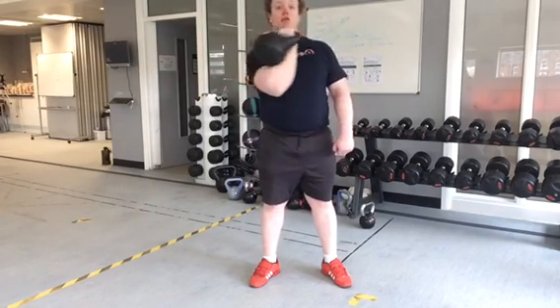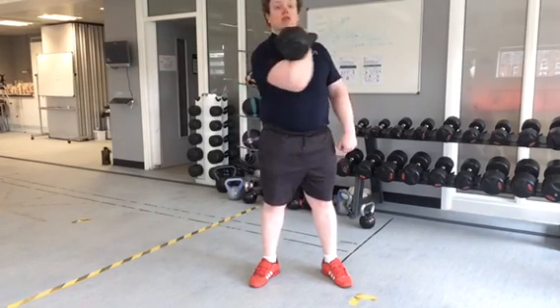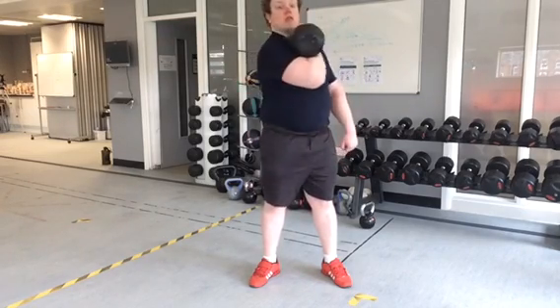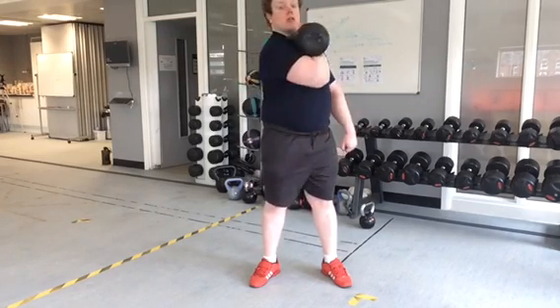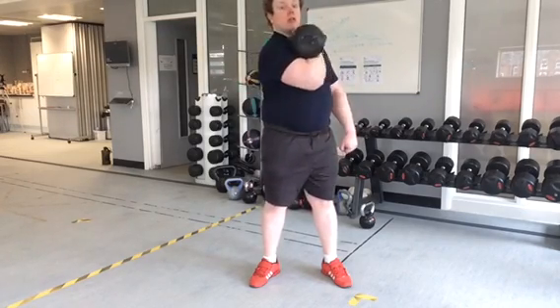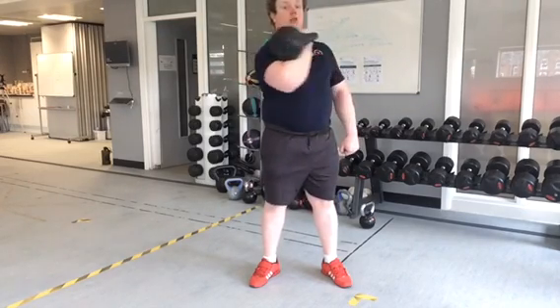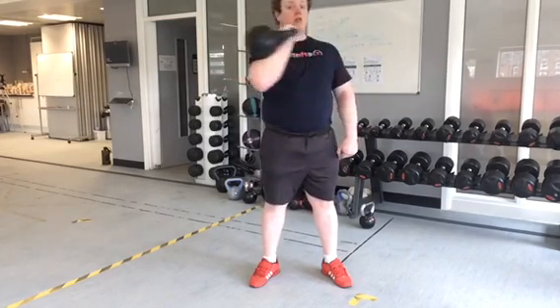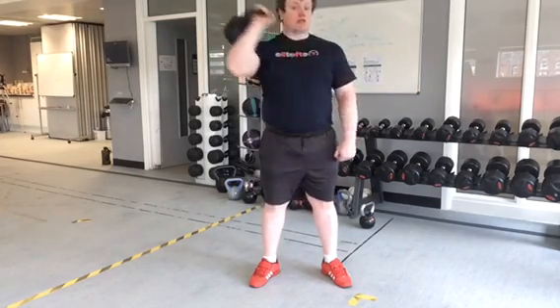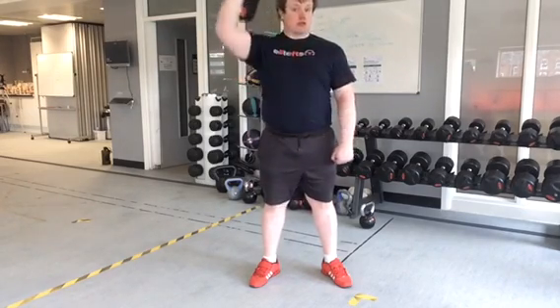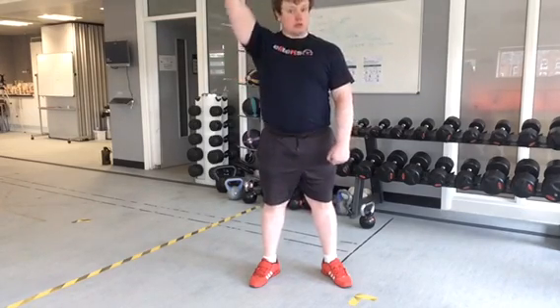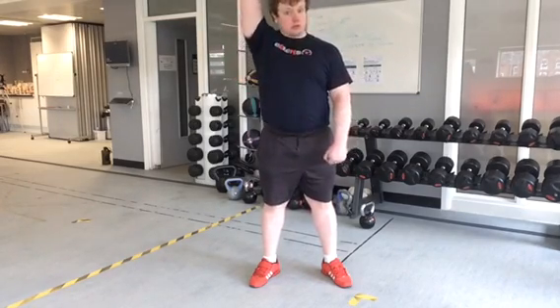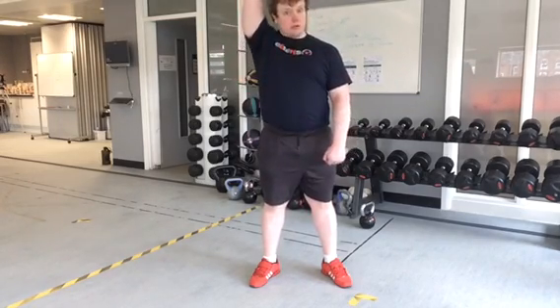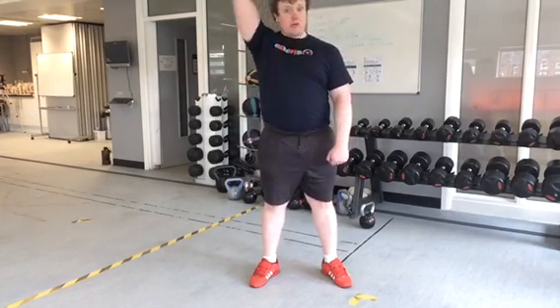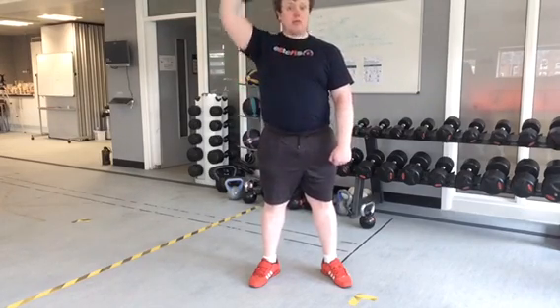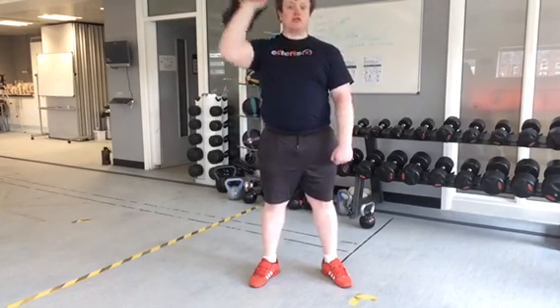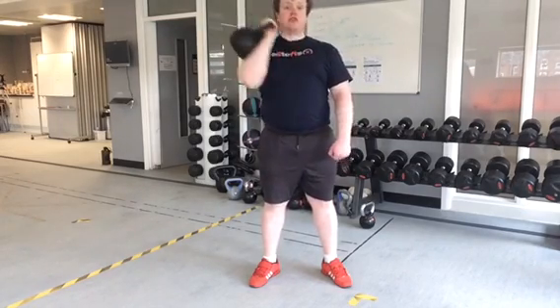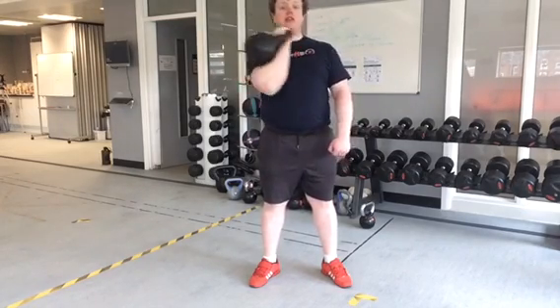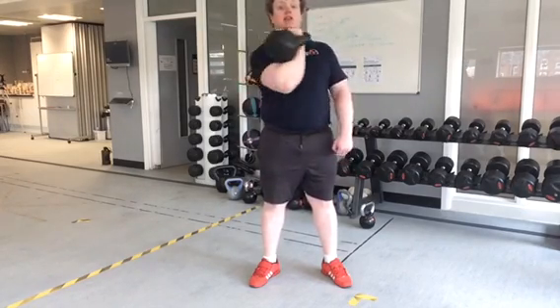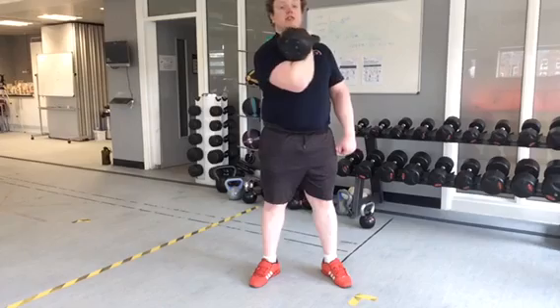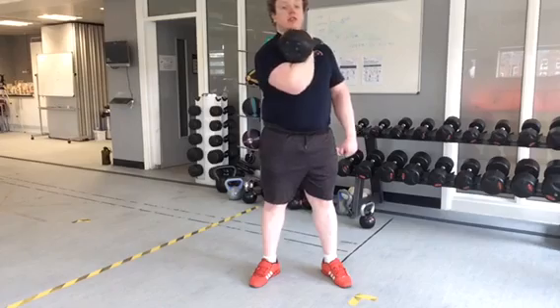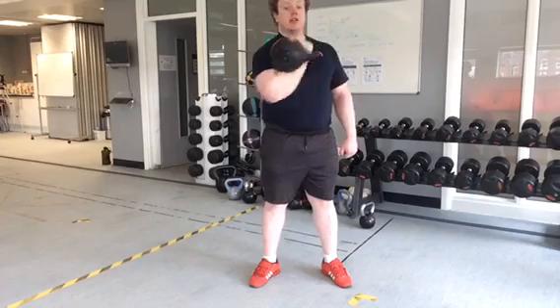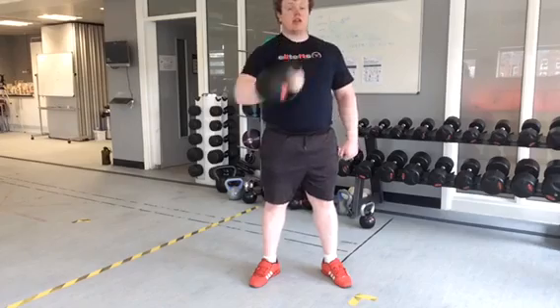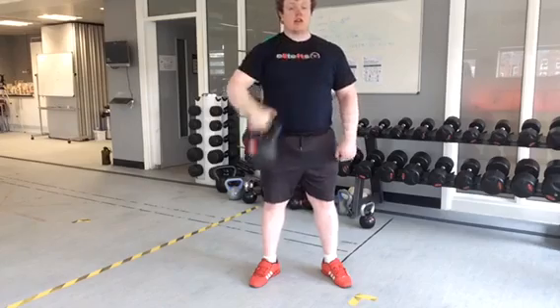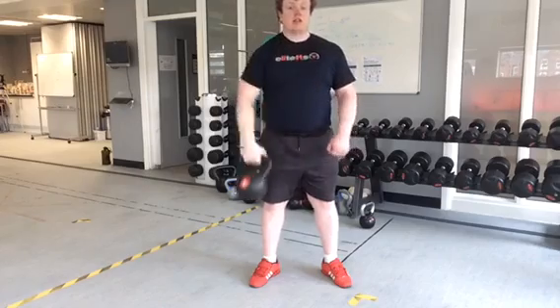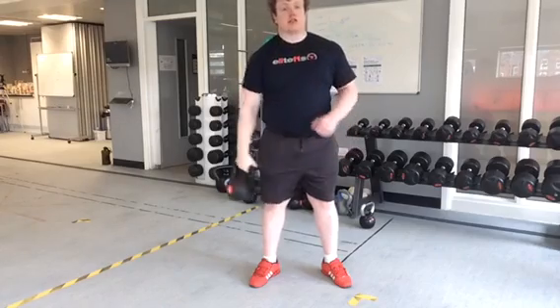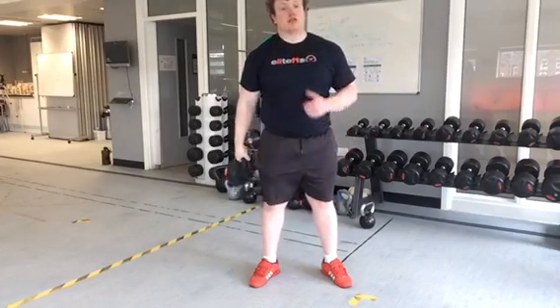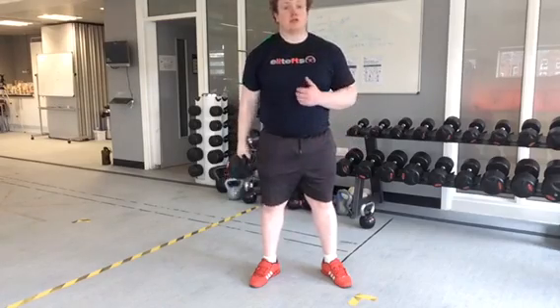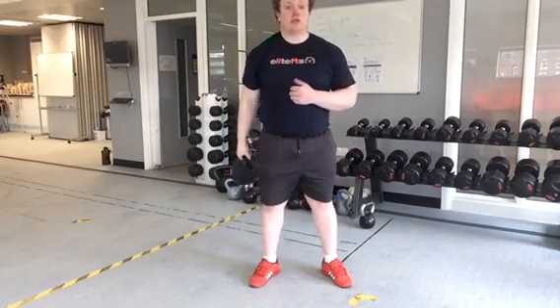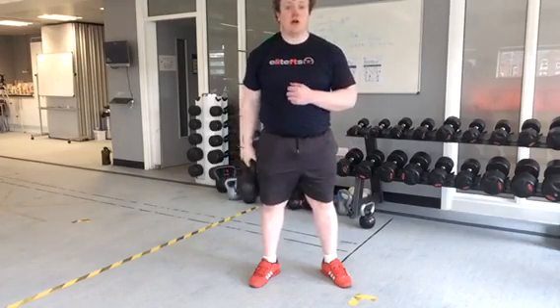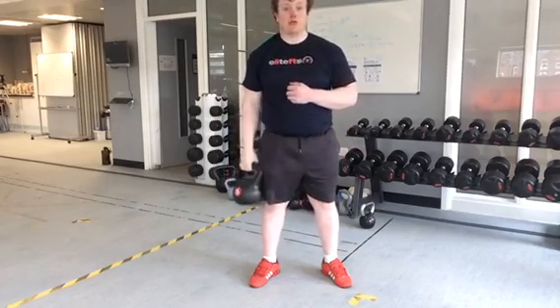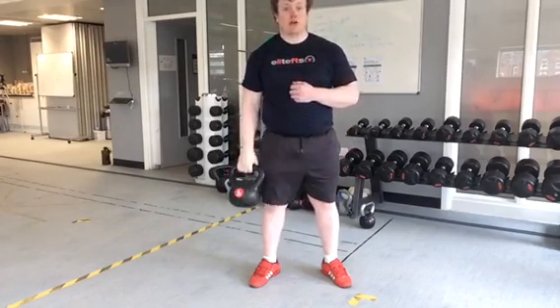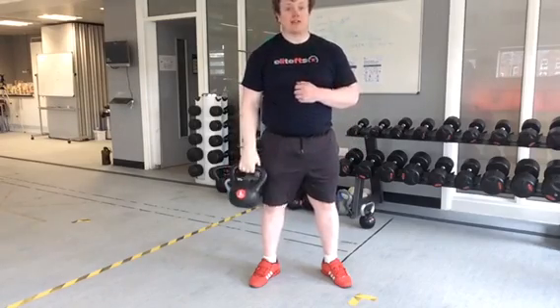Again, all the shoulder muscles engaged. Massive shoulder Arnold Press.